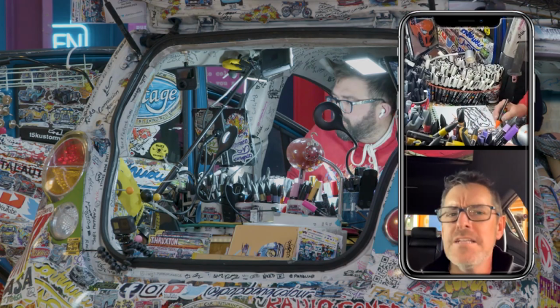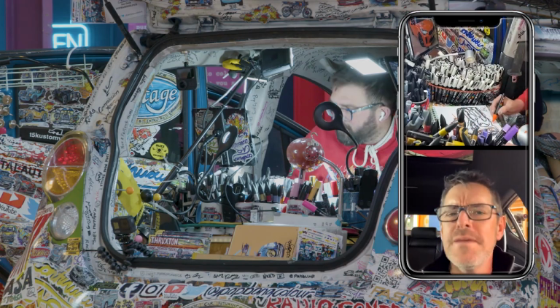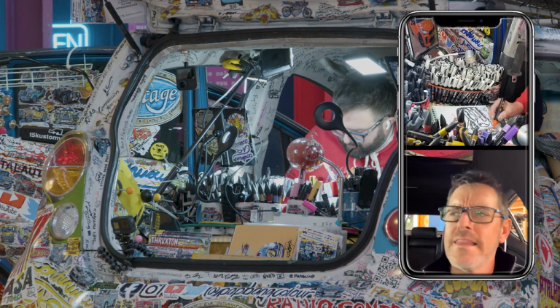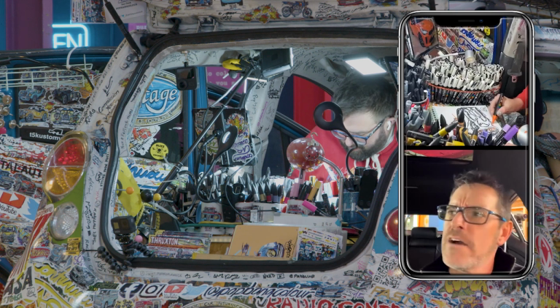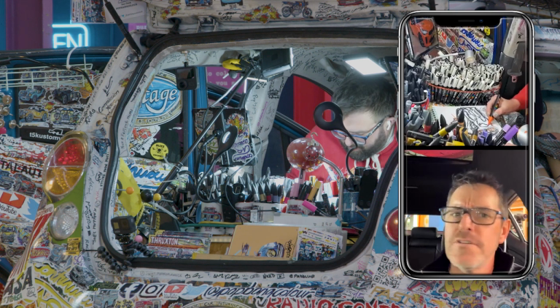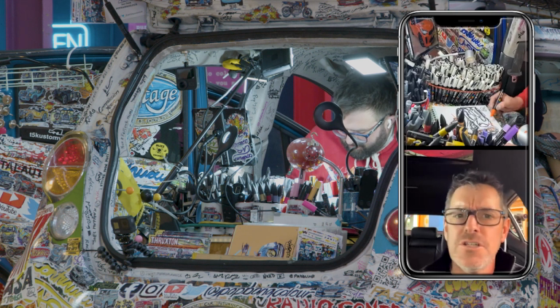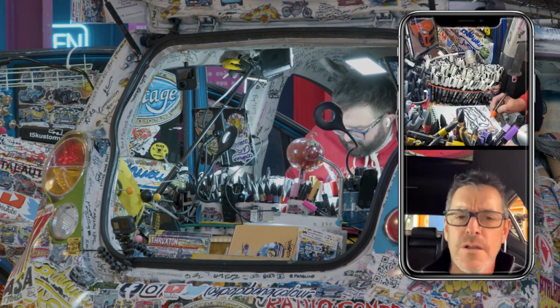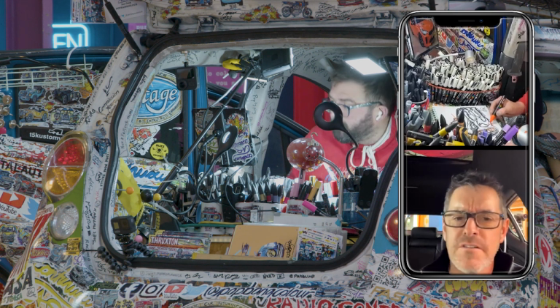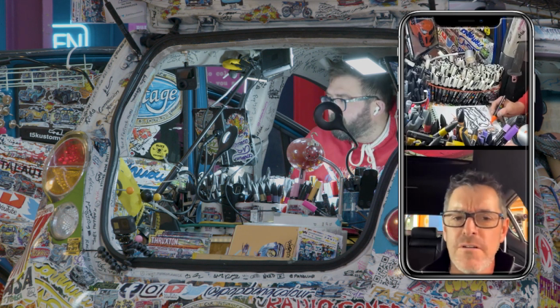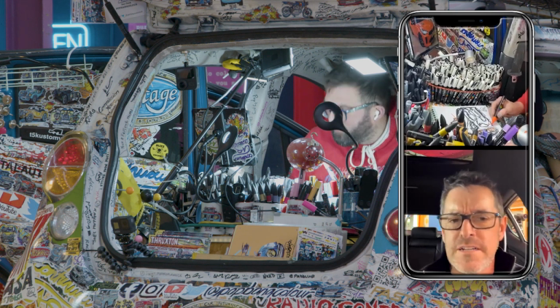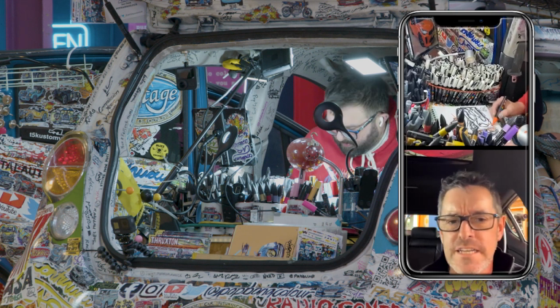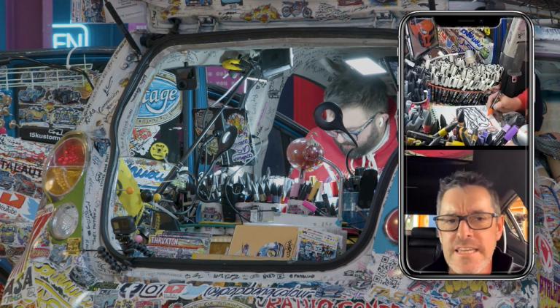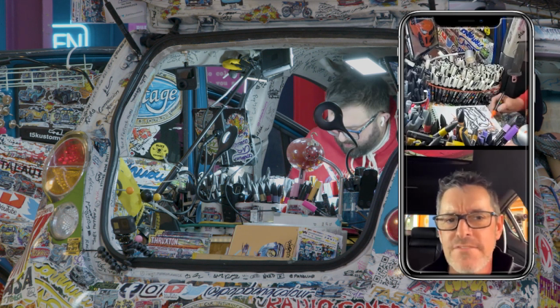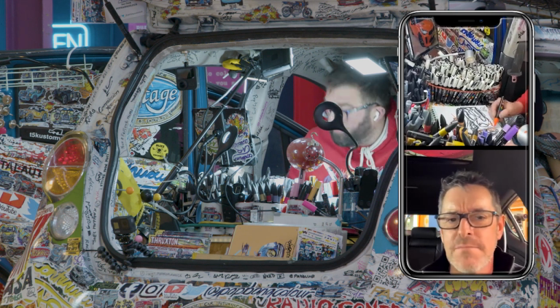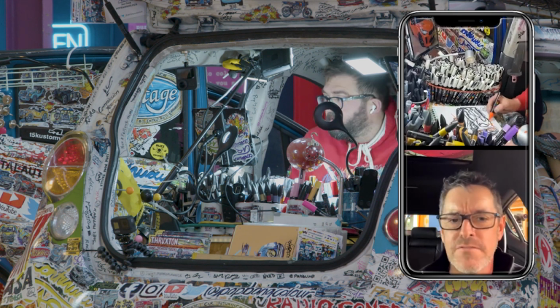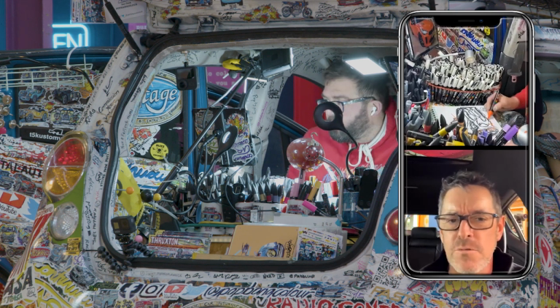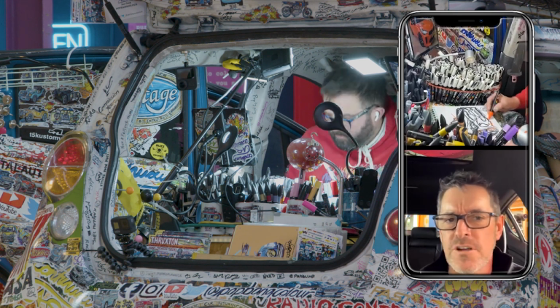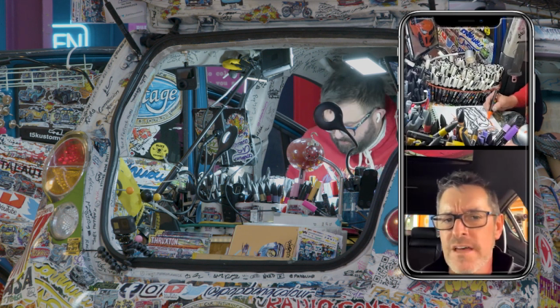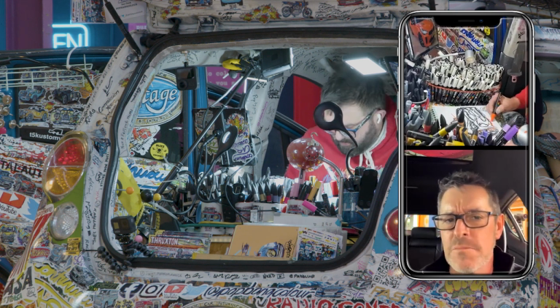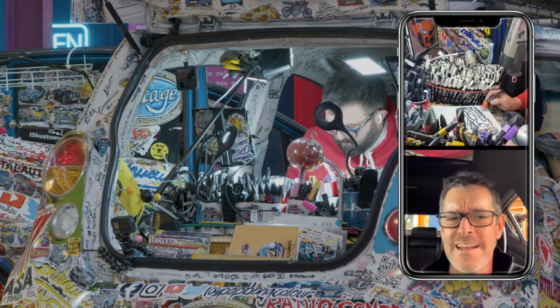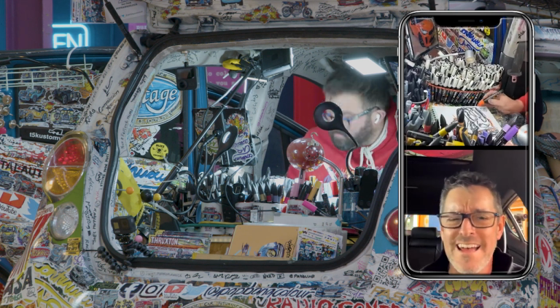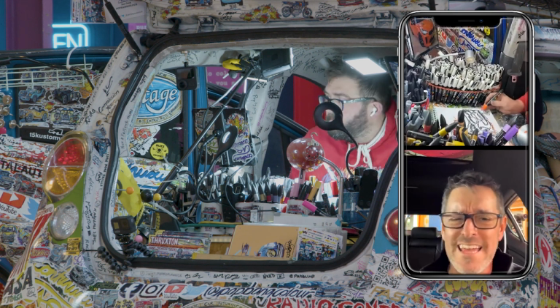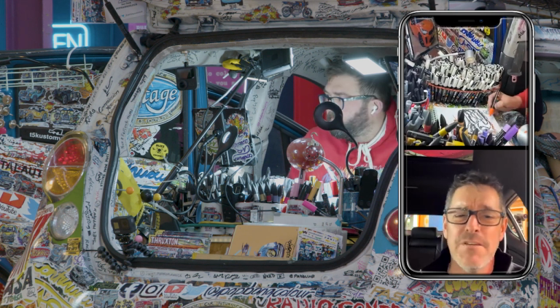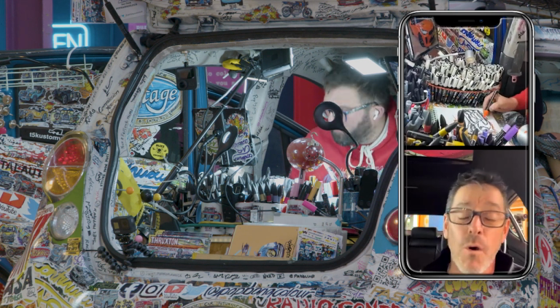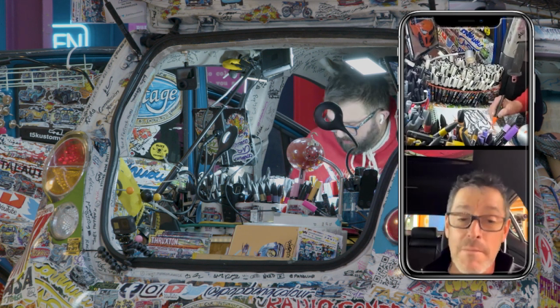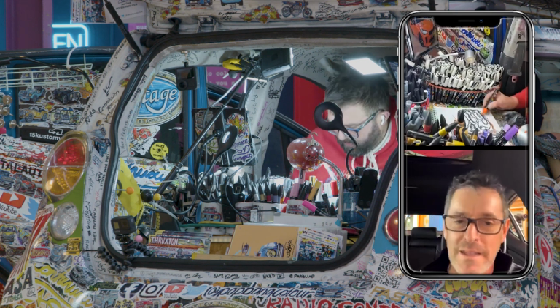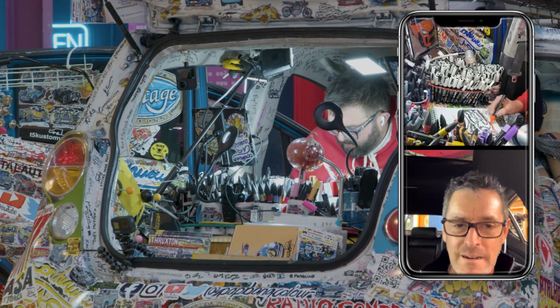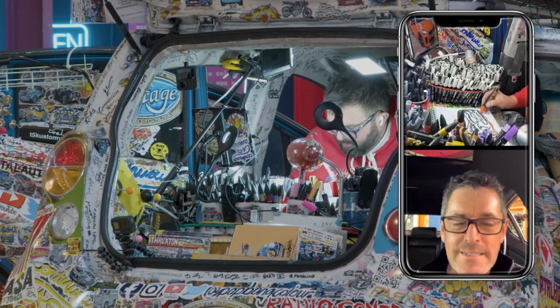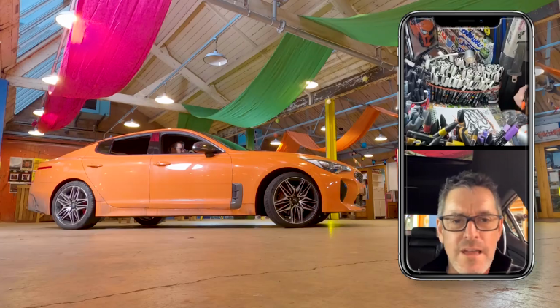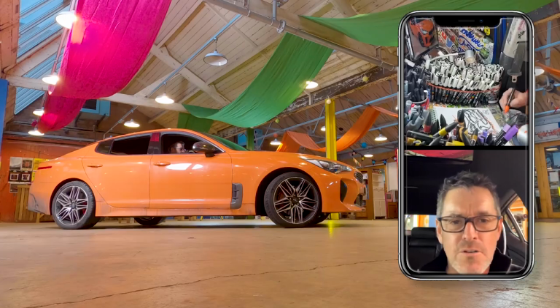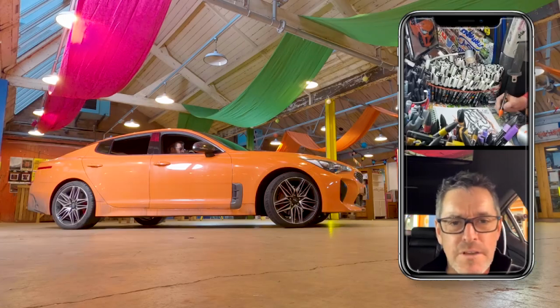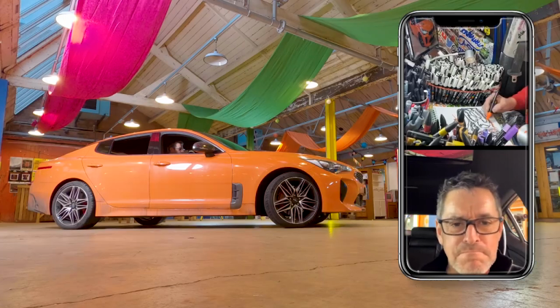It's a bit like the Alfa Giulia Quadrifoglio, actually. I think if that had been four-wheel drive, that would have been an even more epic car, but they are good fun.